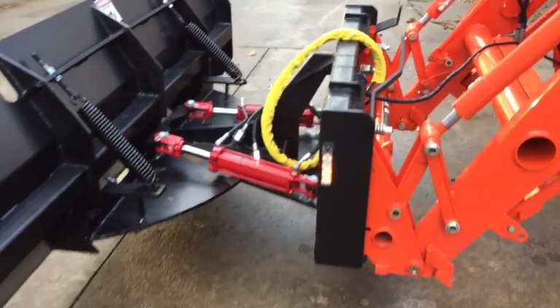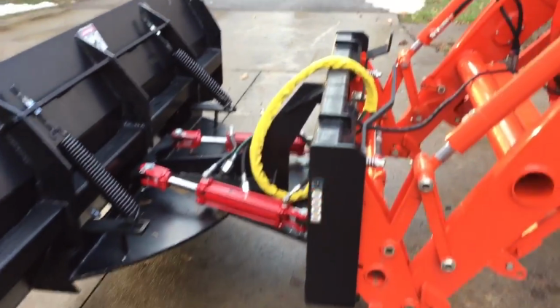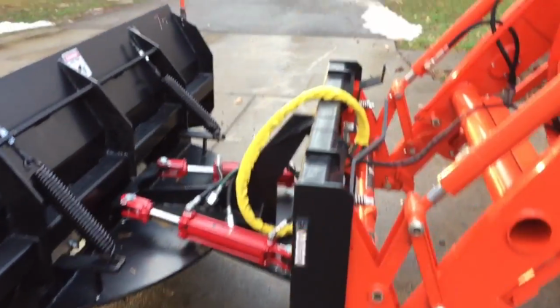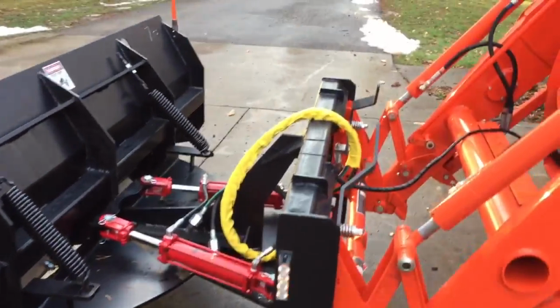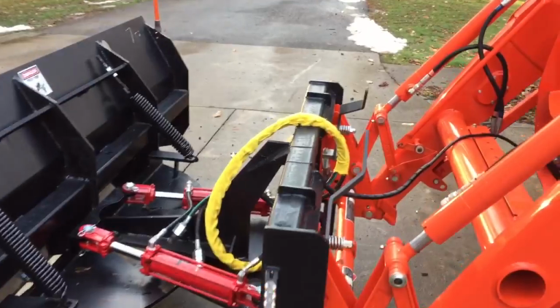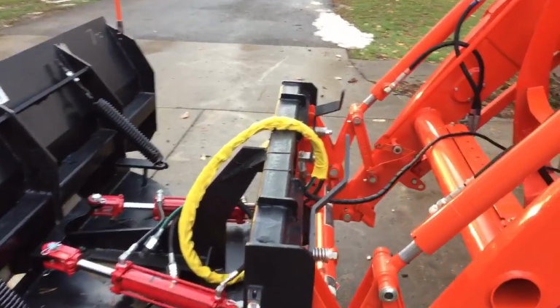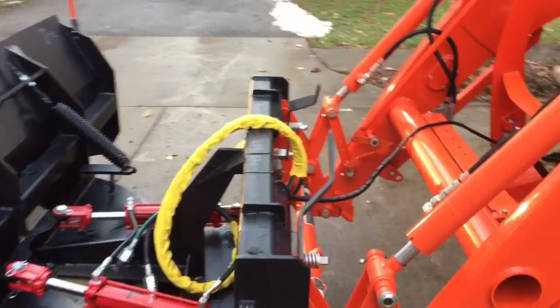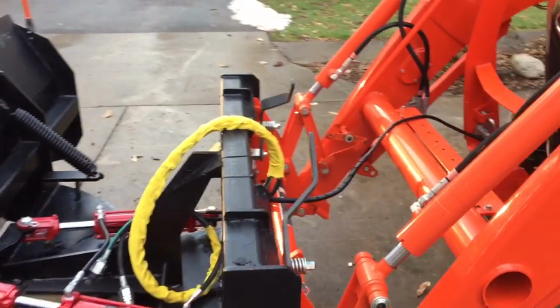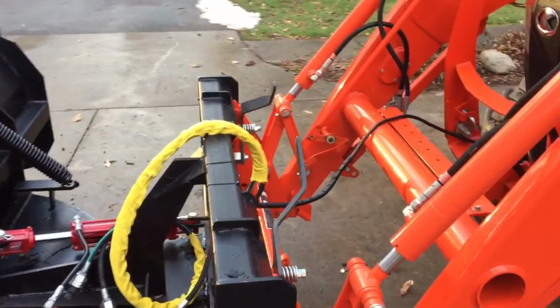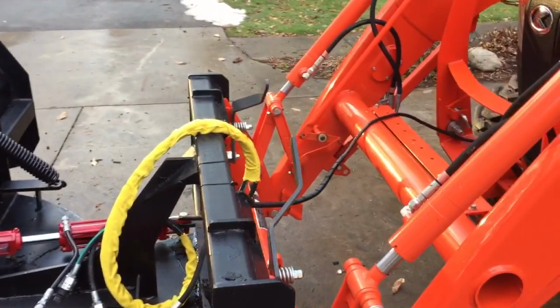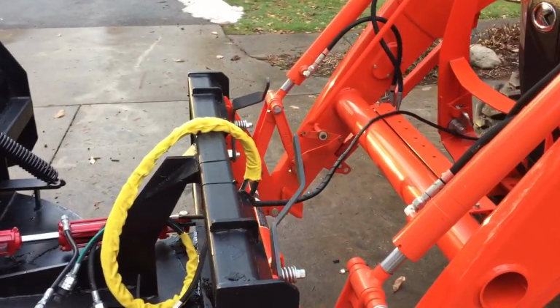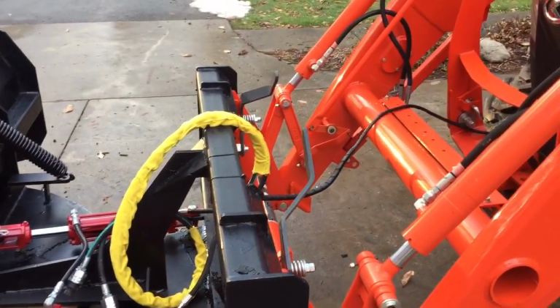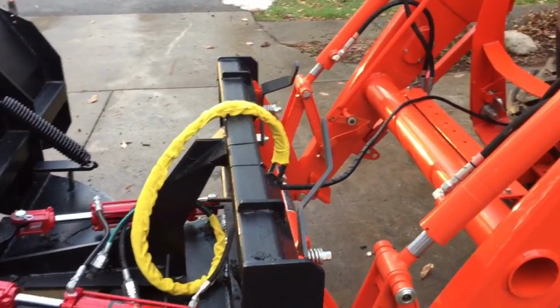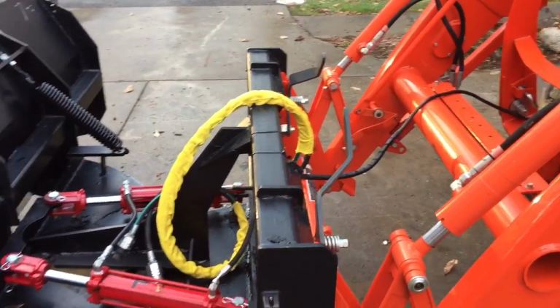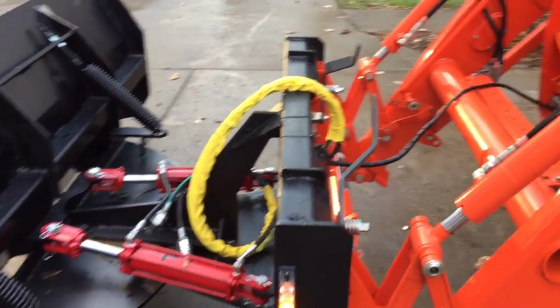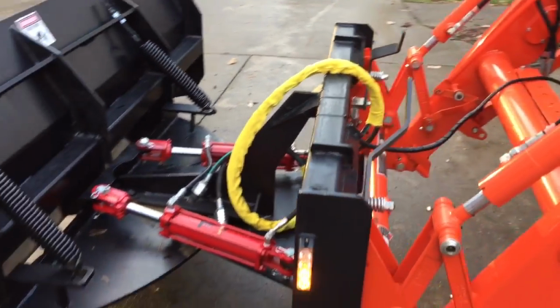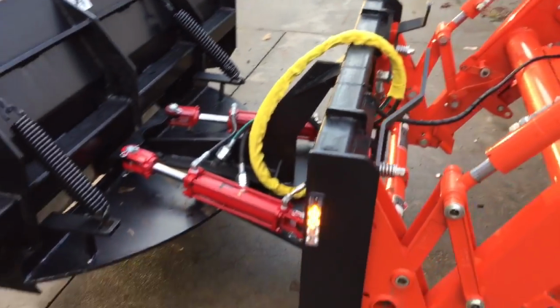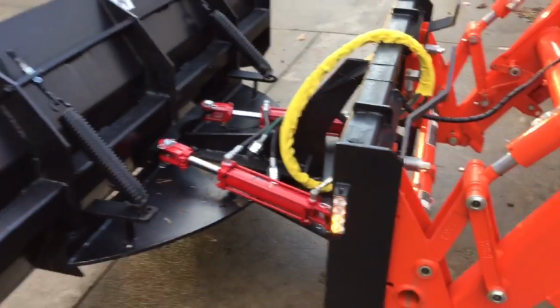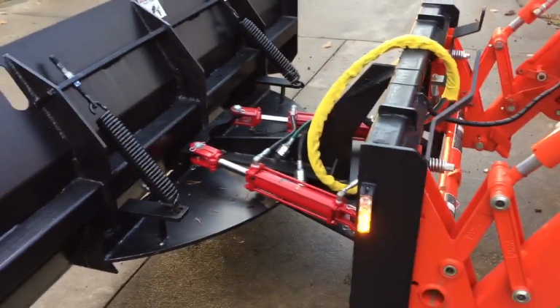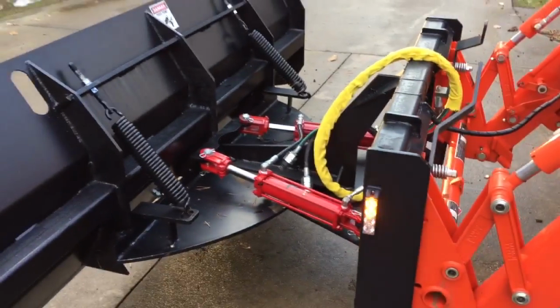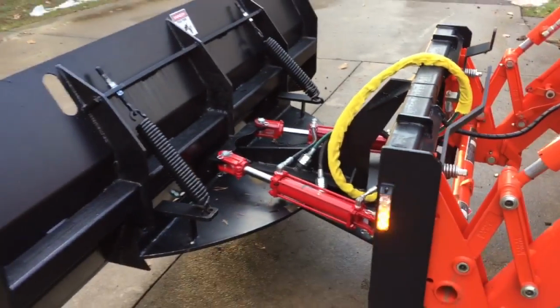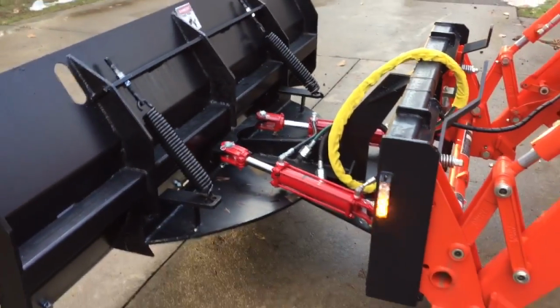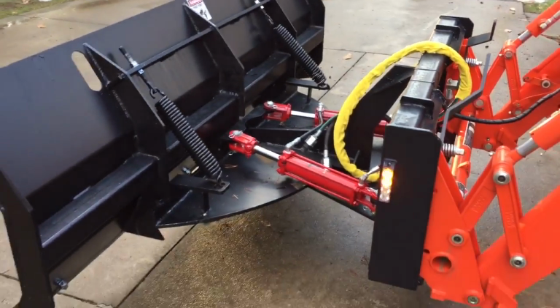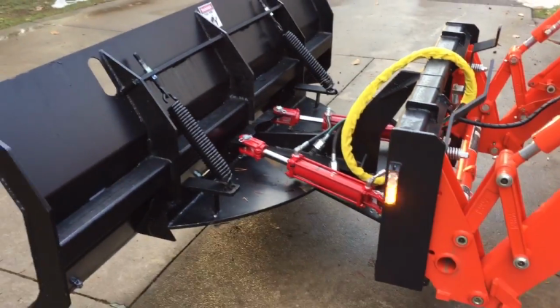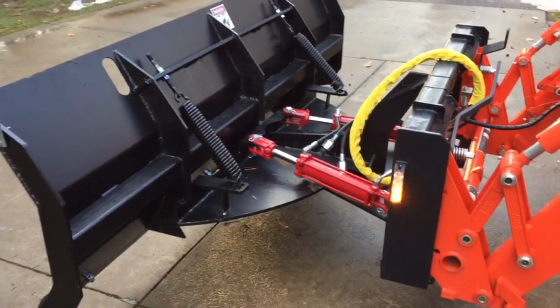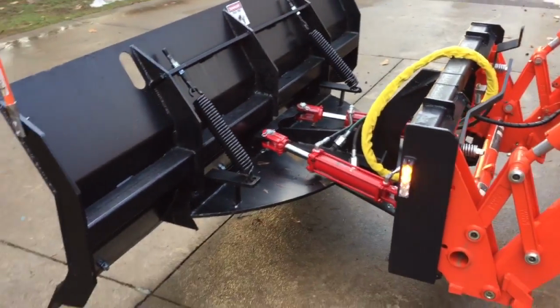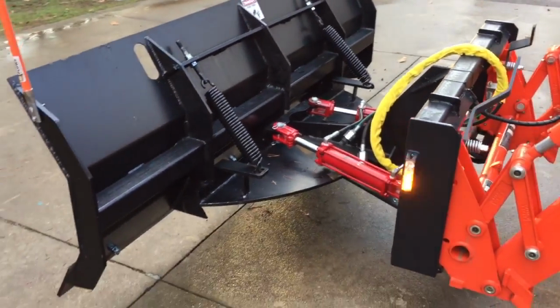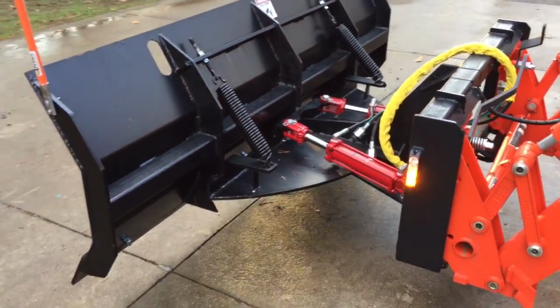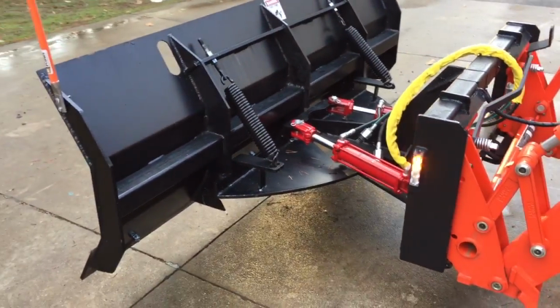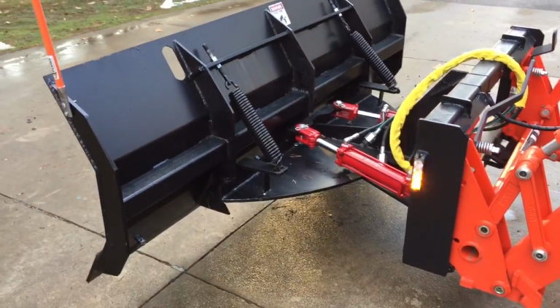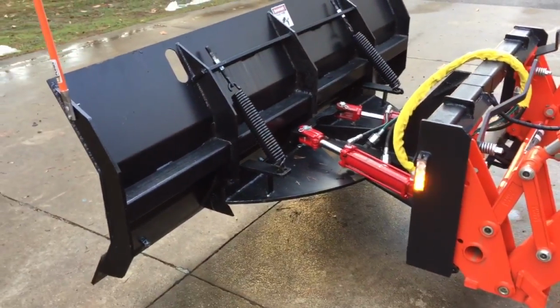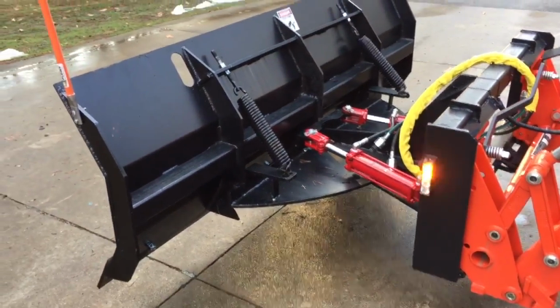A little quick connect right there in the middle to your tractor or skid steer and you're good to go.